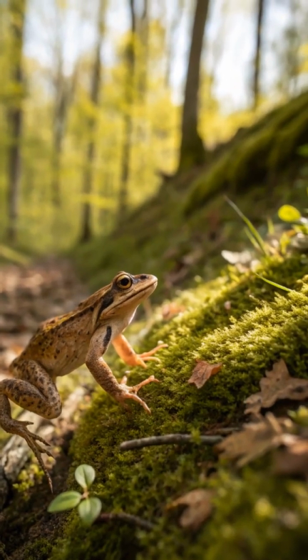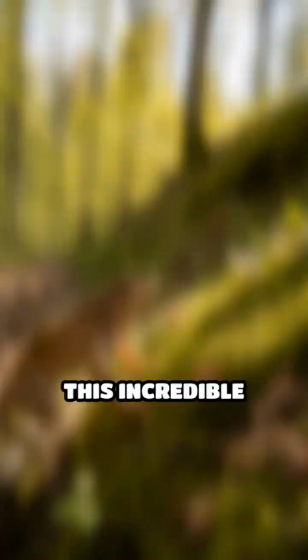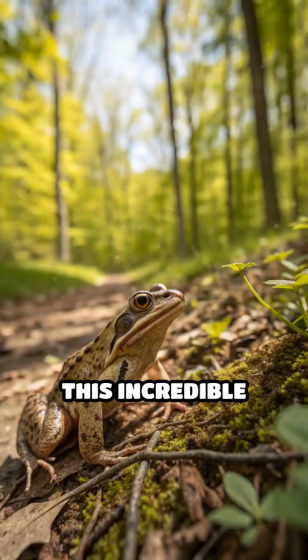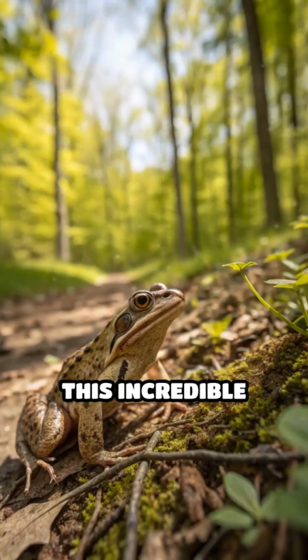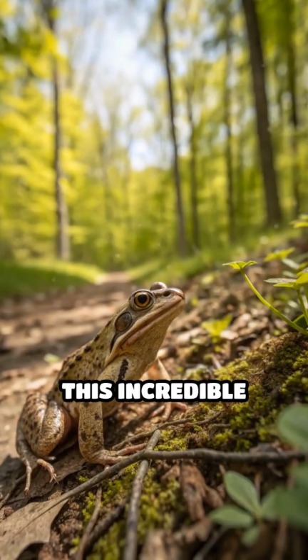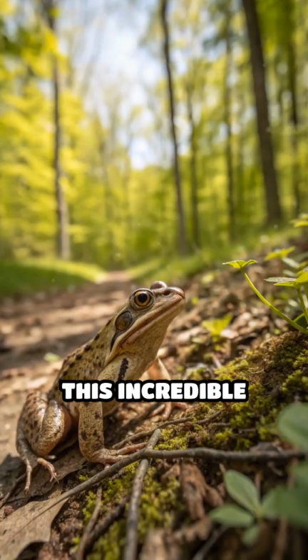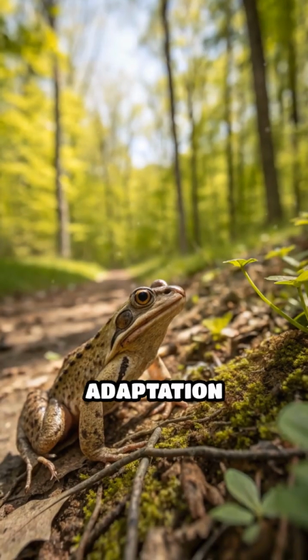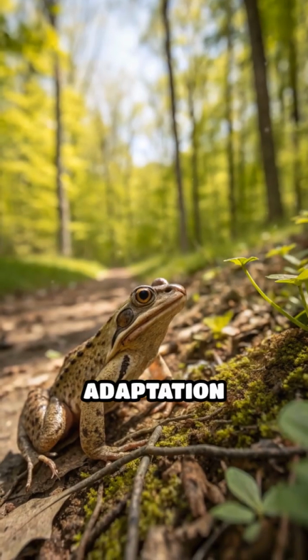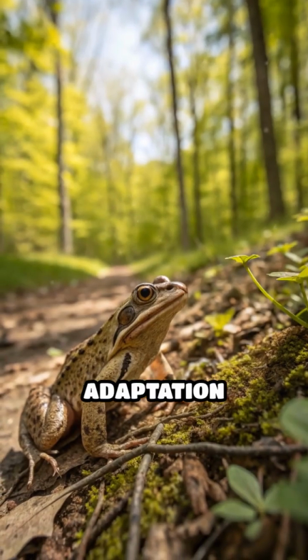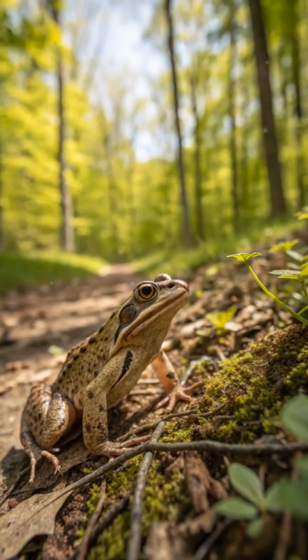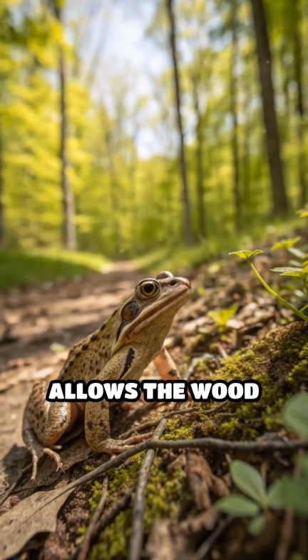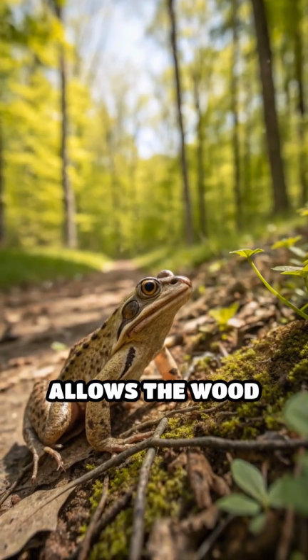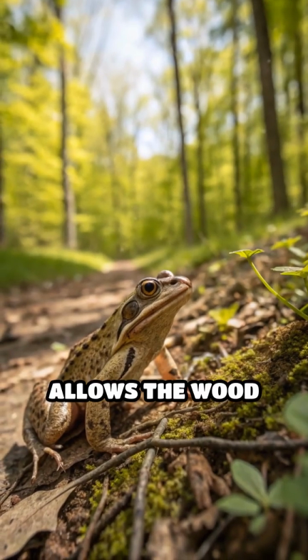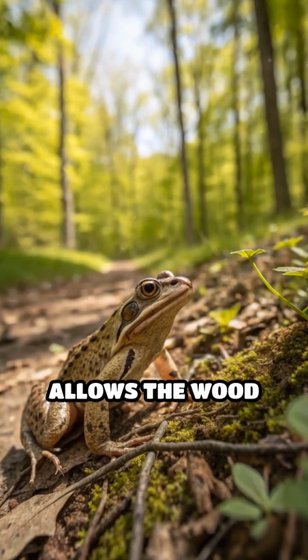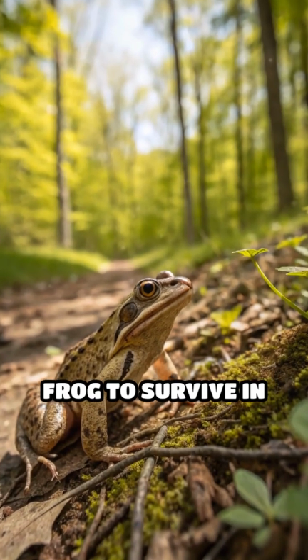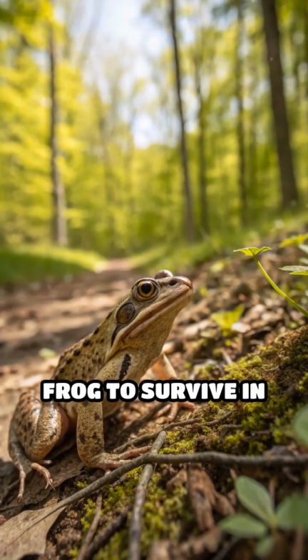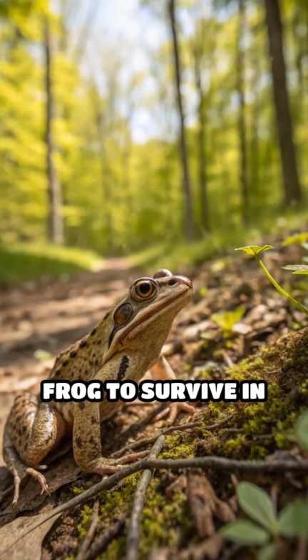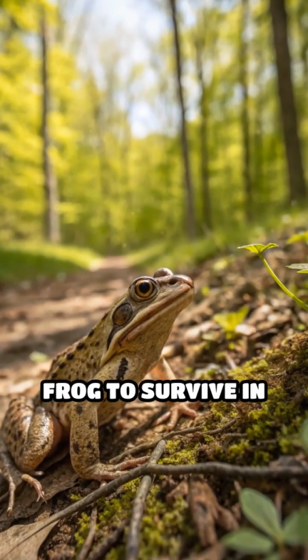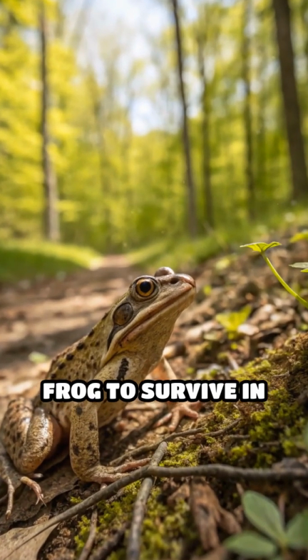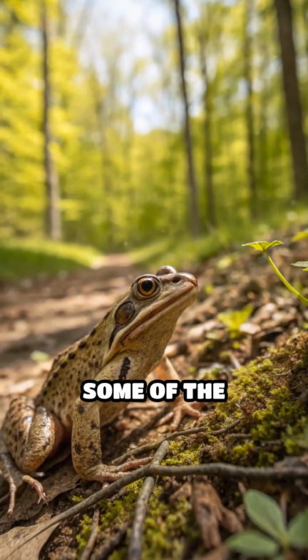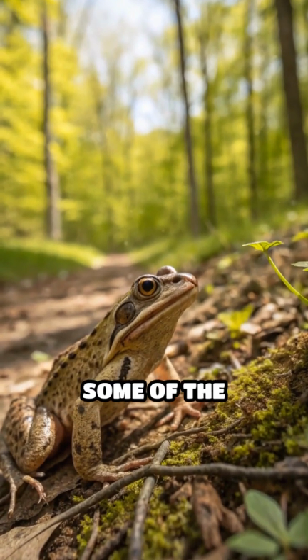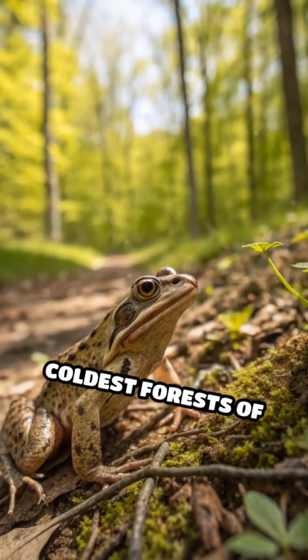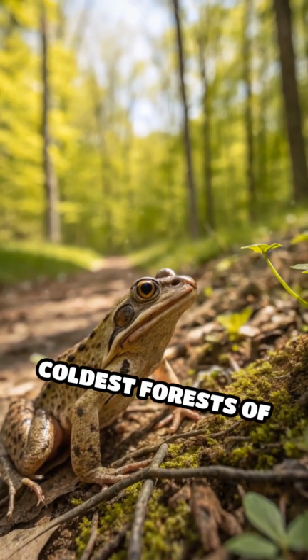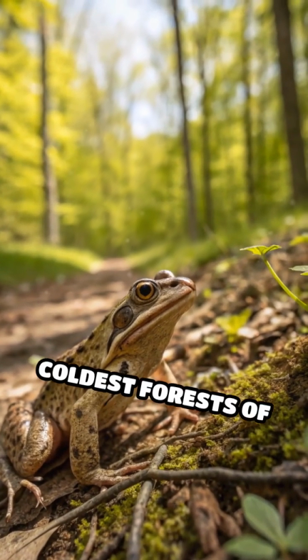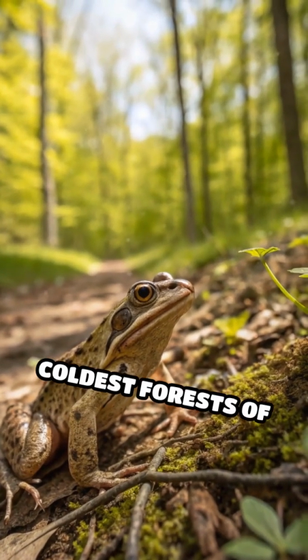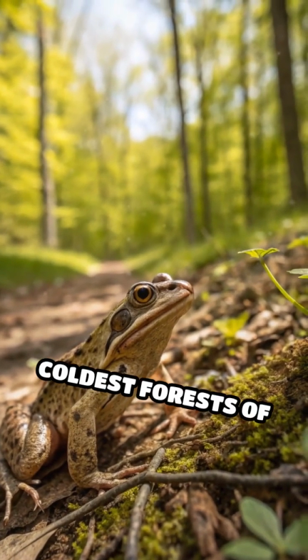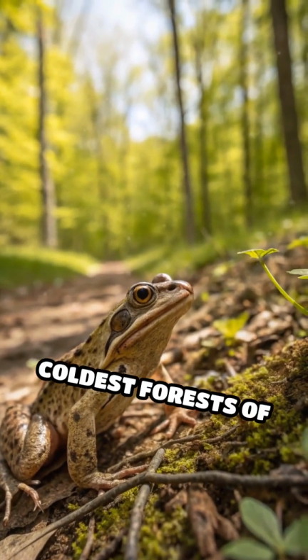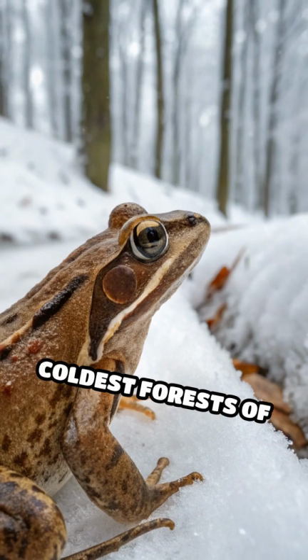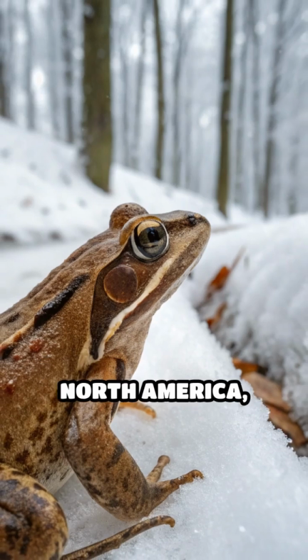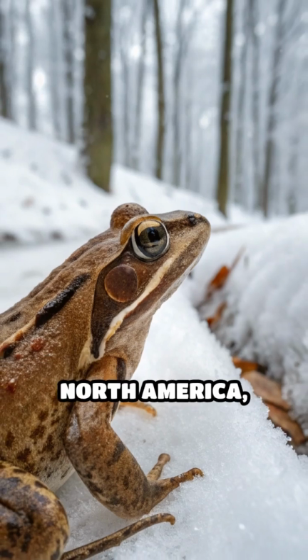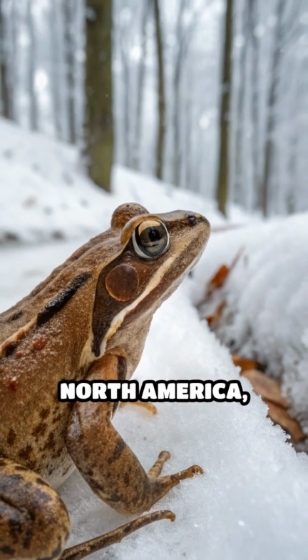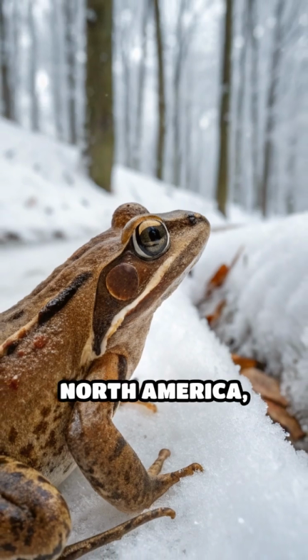This incredible adaptation allows the wood frog to survive in some of the coldest forests of North America, showcasing nature's remarkable ability to adapt.